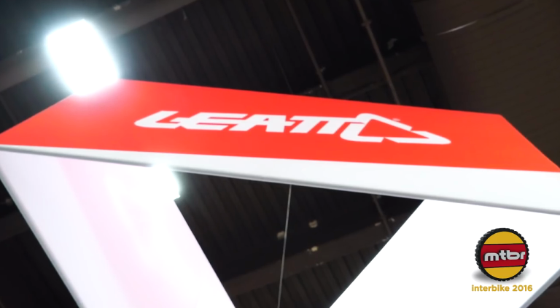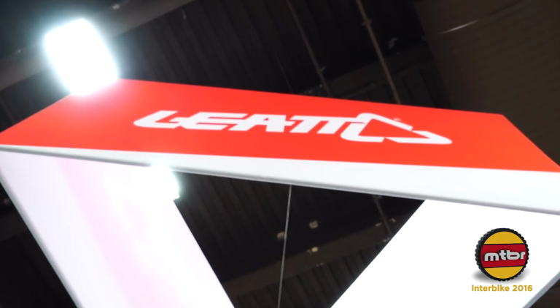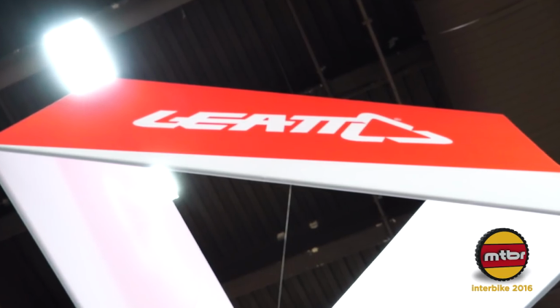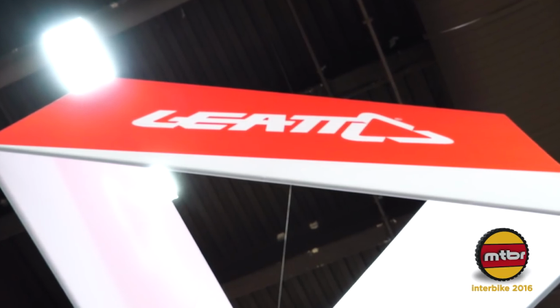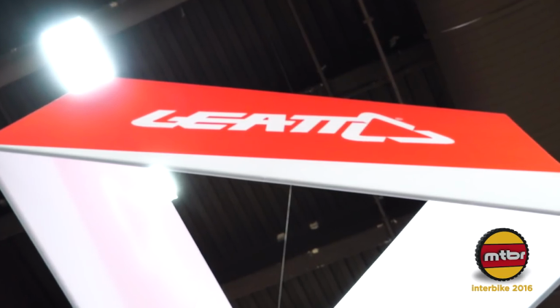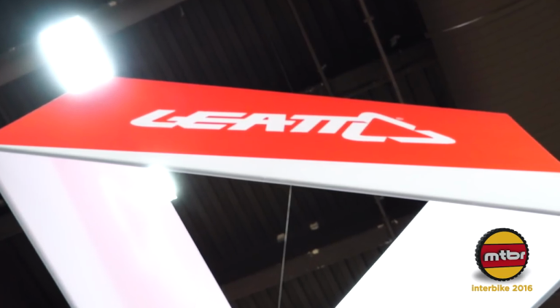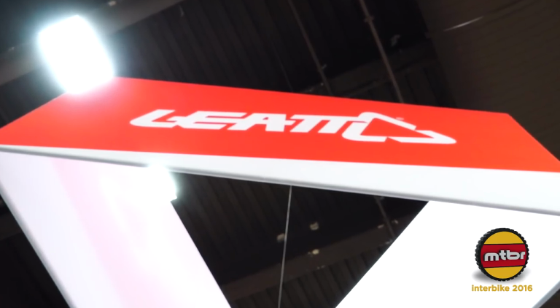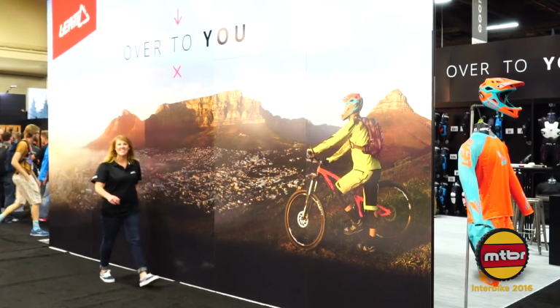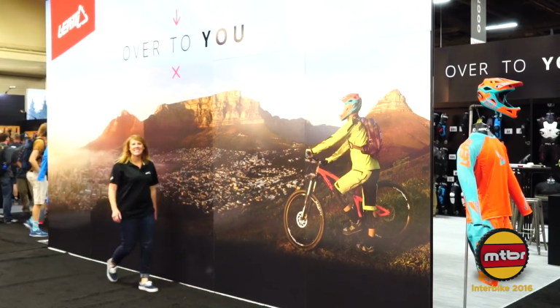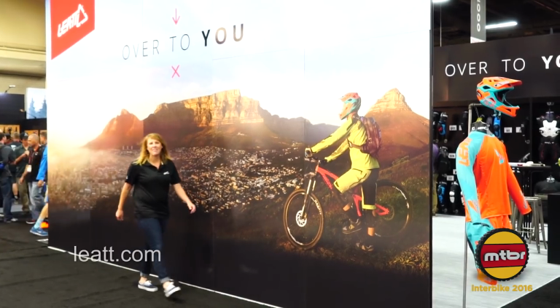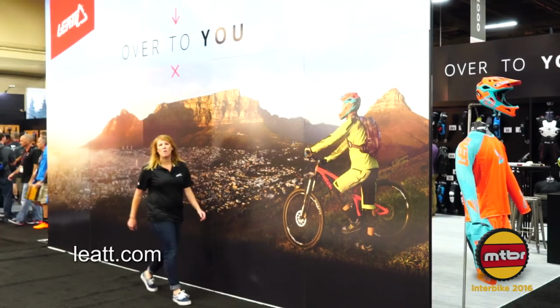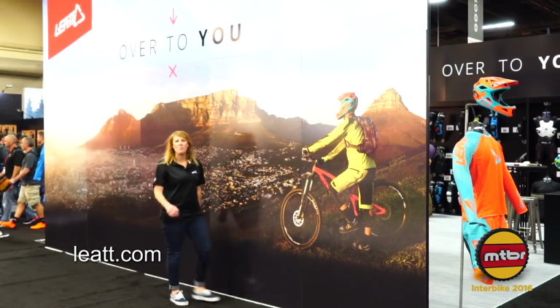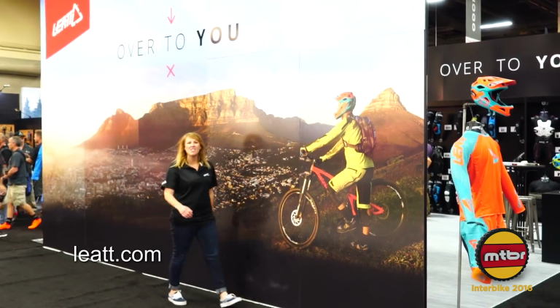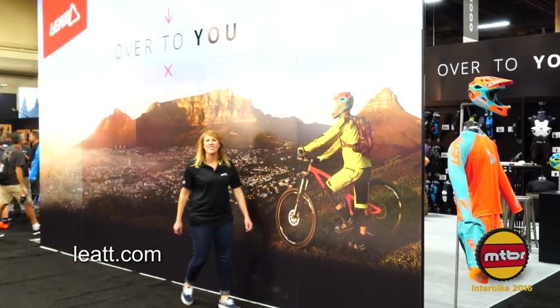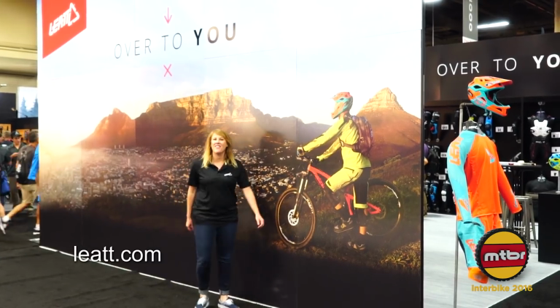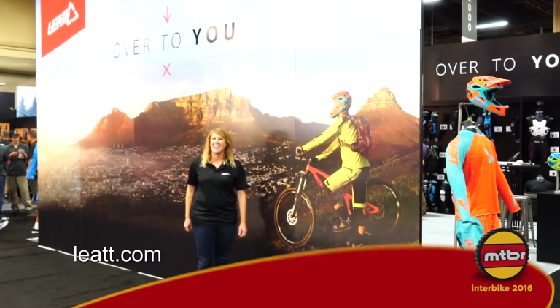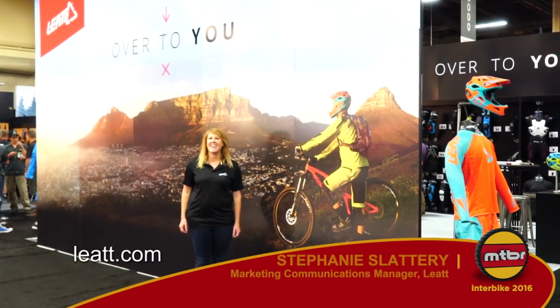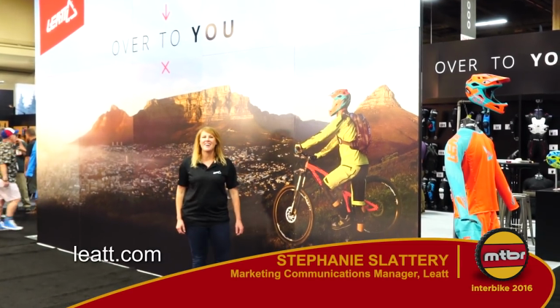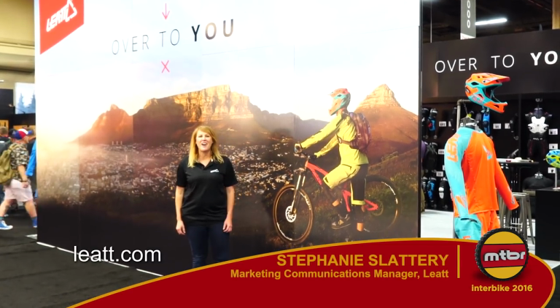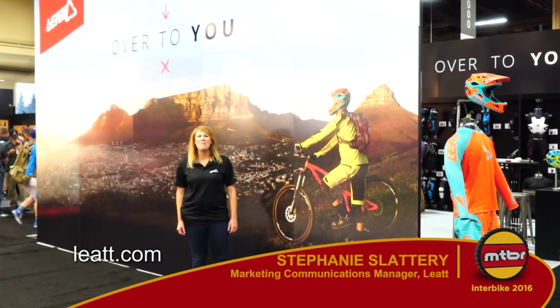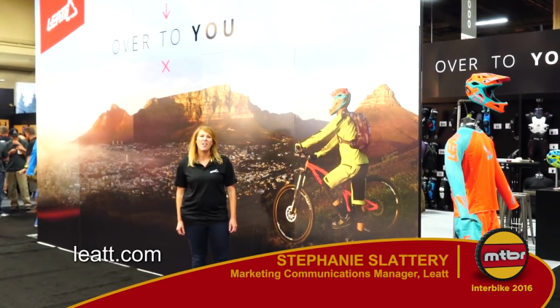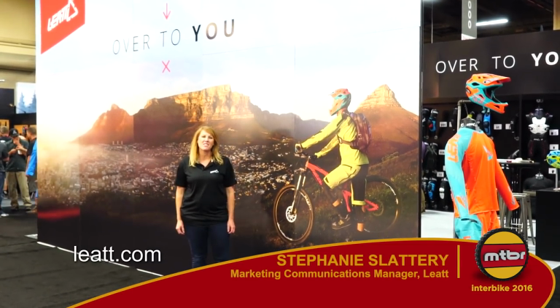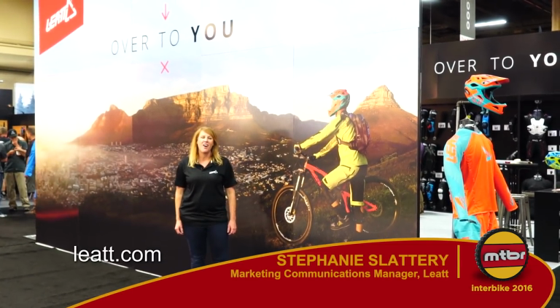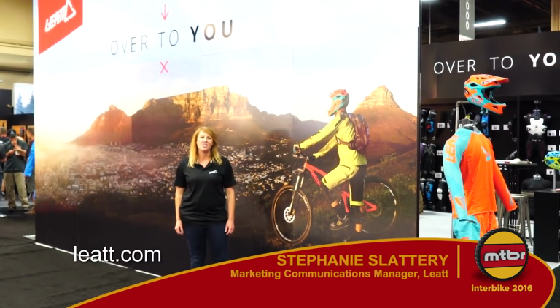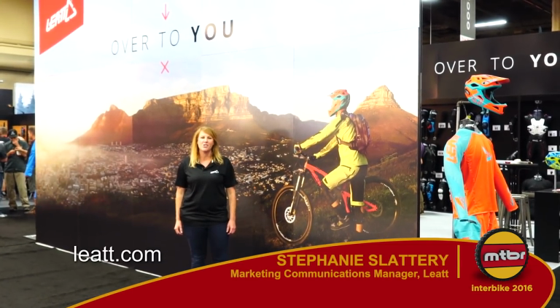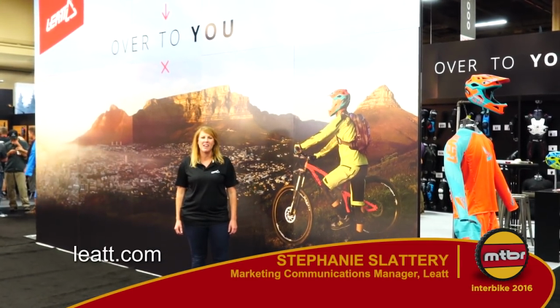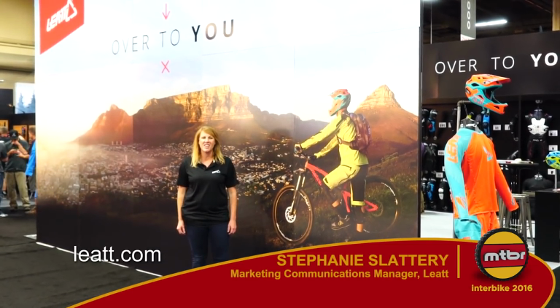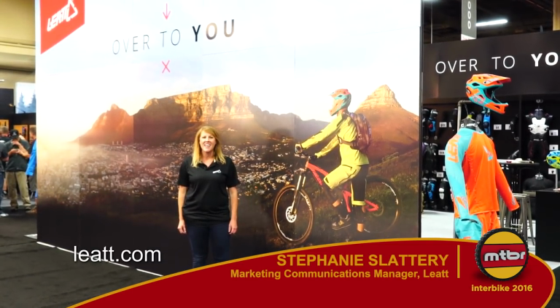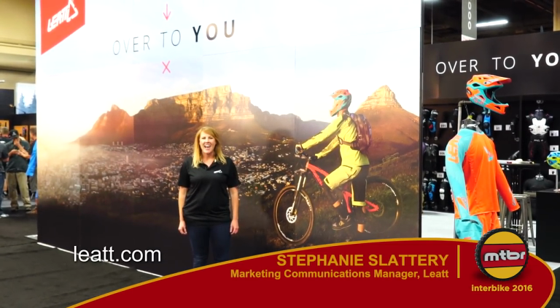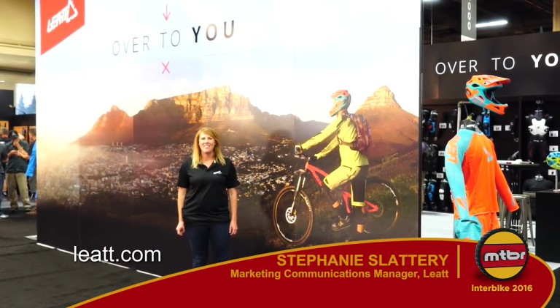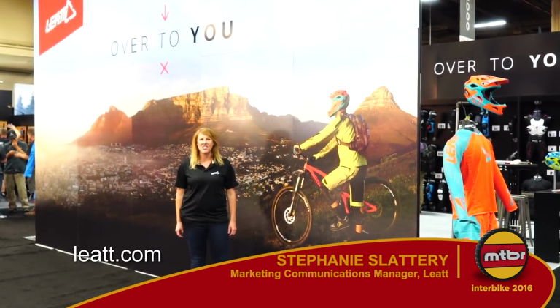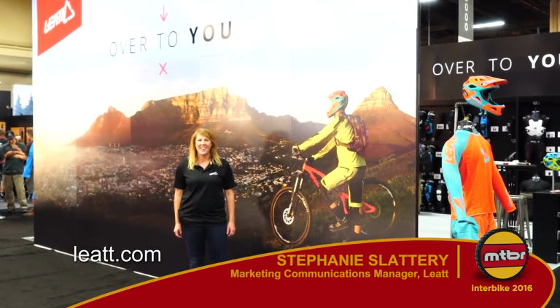Thanks for joining us at Interbike 2016. For more information you can find us at leatt.com or follow us on all social media channels at Officially Leatt.